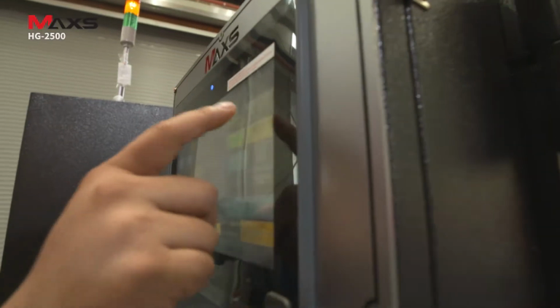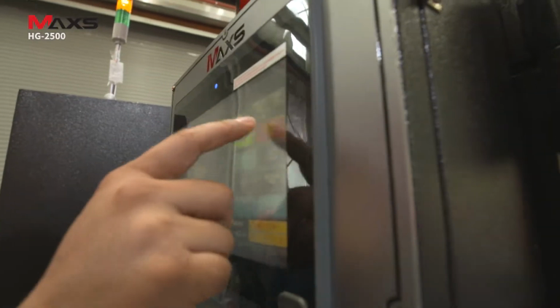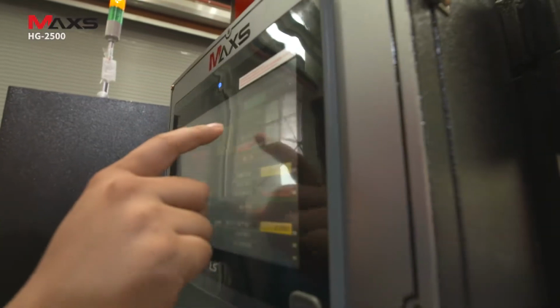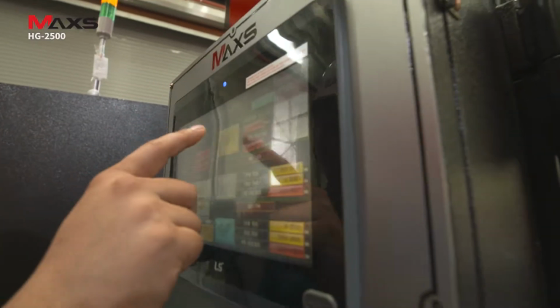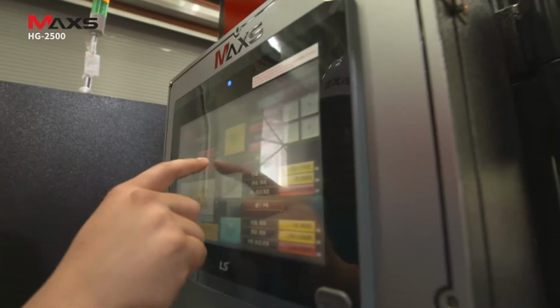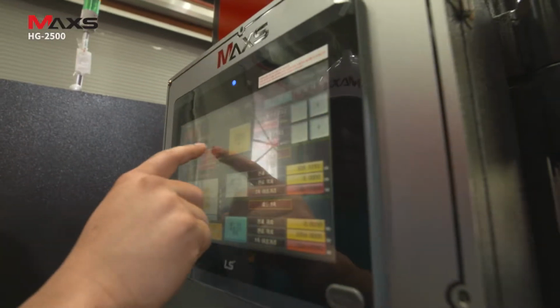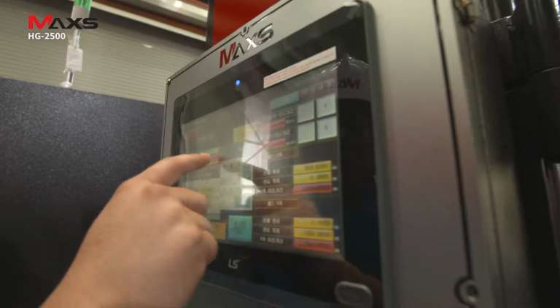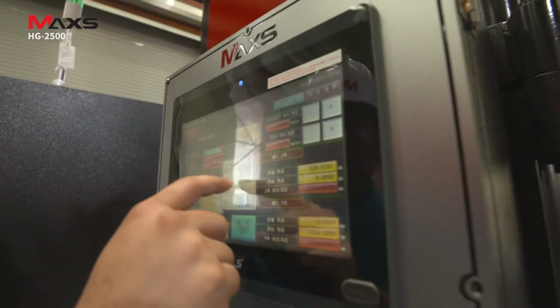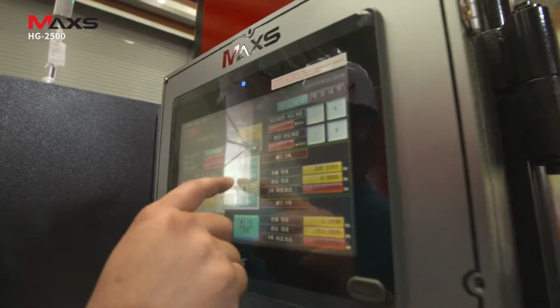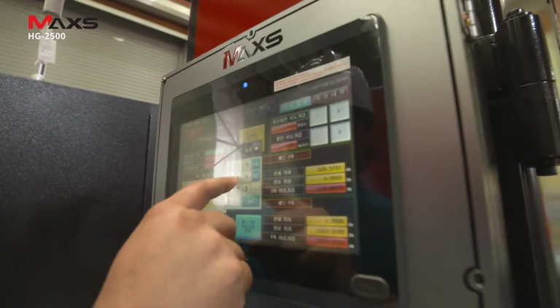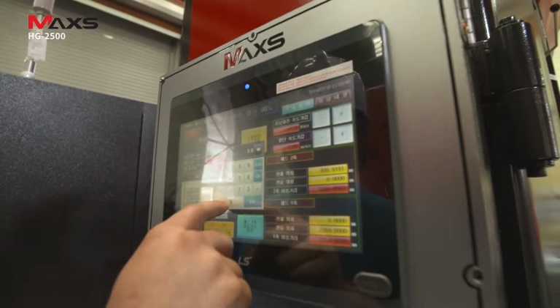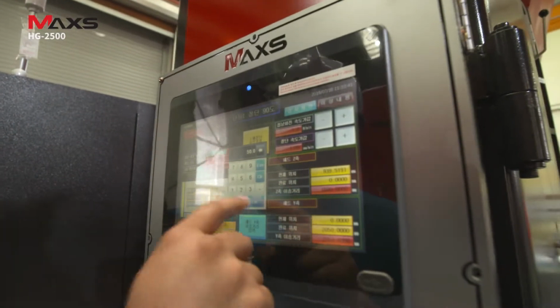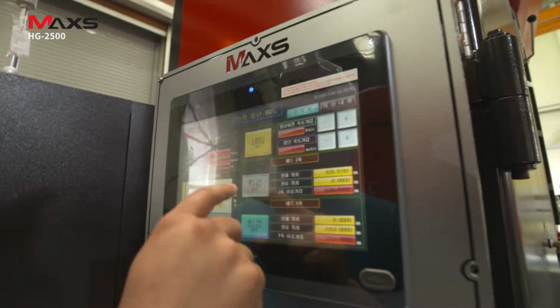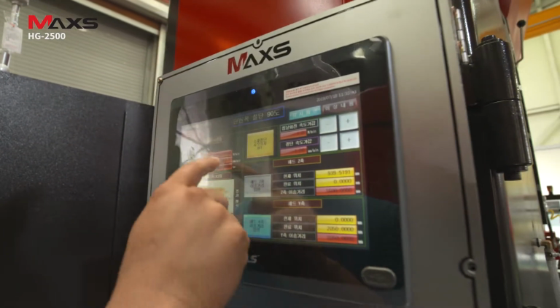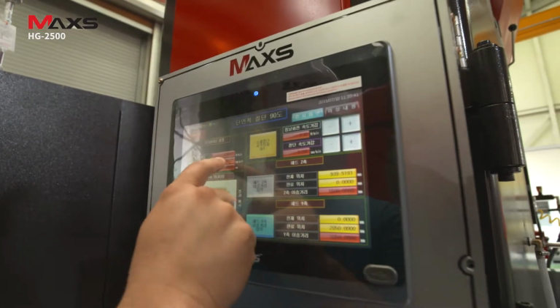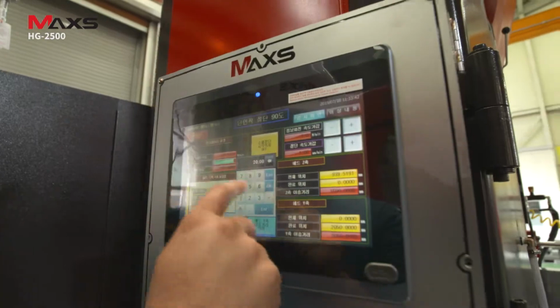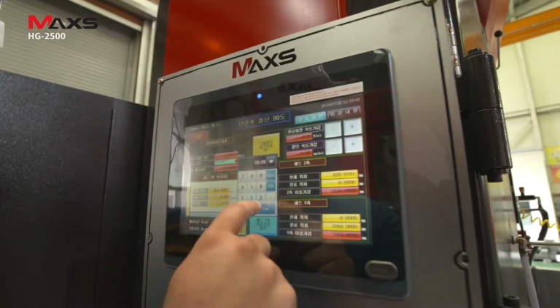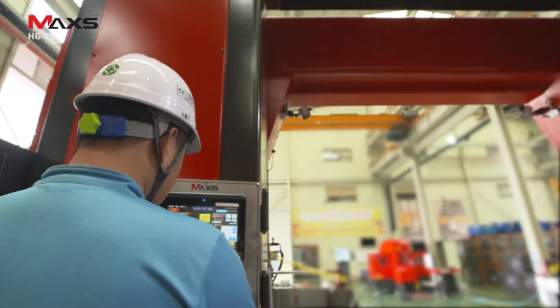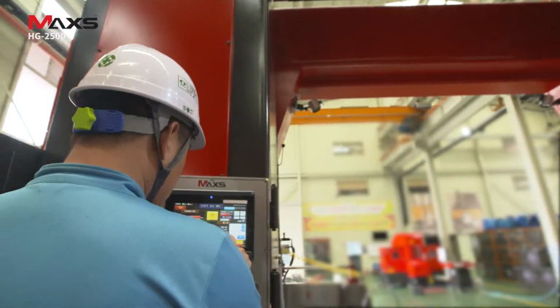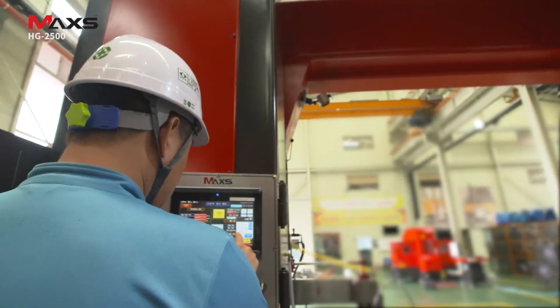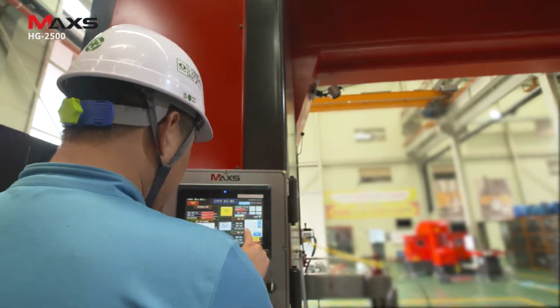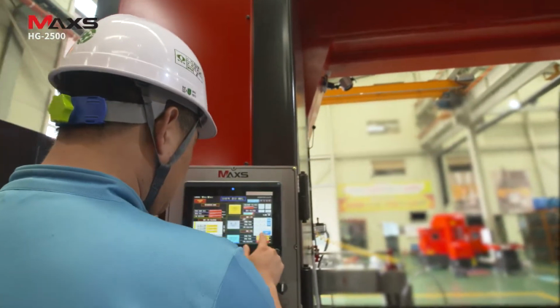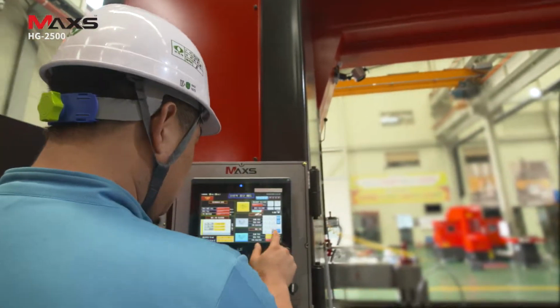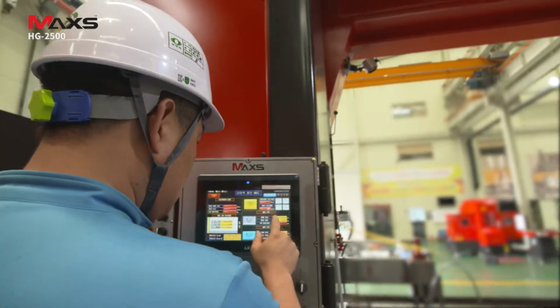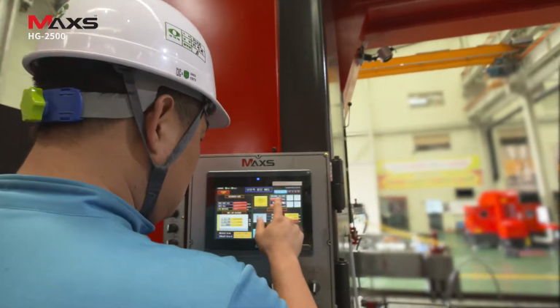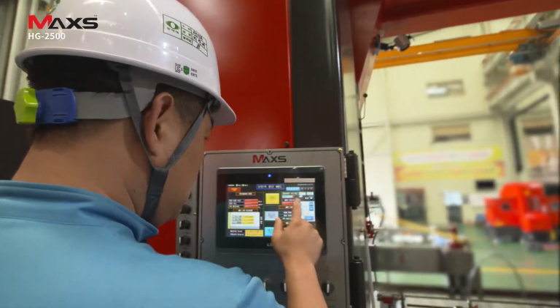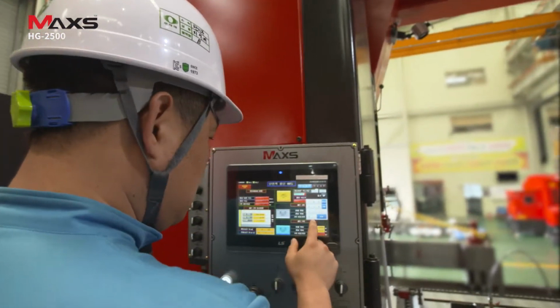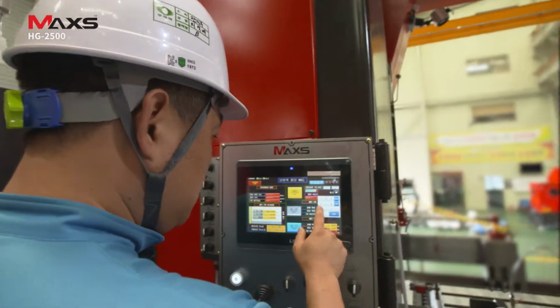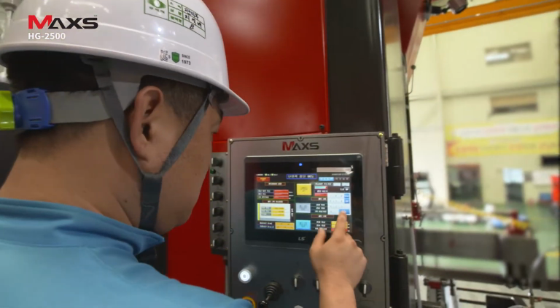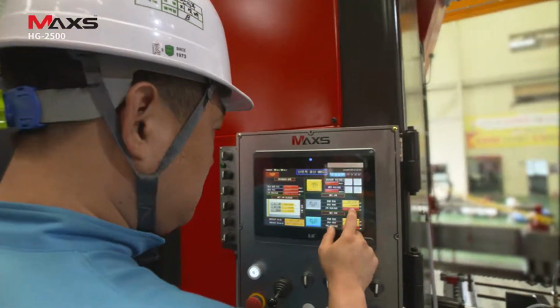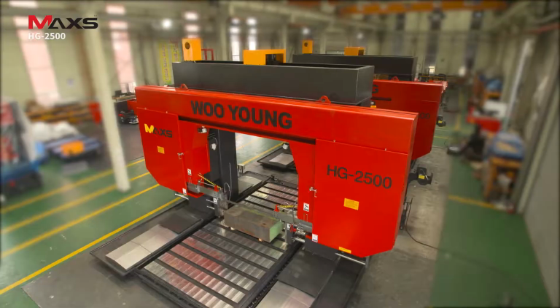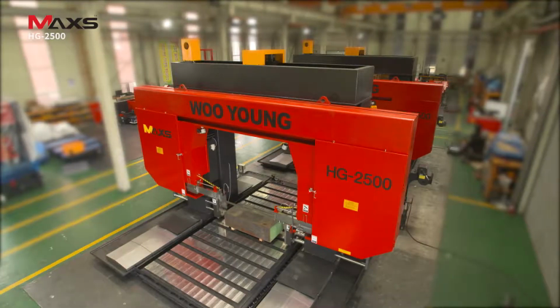The touch-screen interface provides easy and simple operation, and can be configured in any way that suits users' demands.